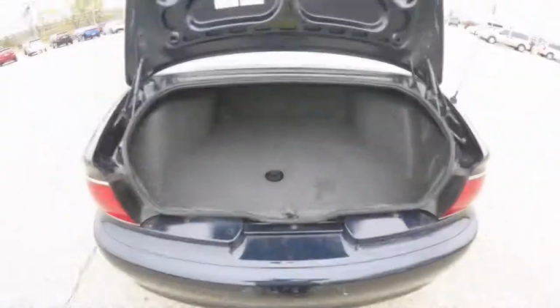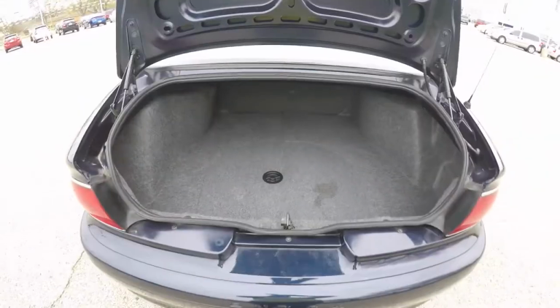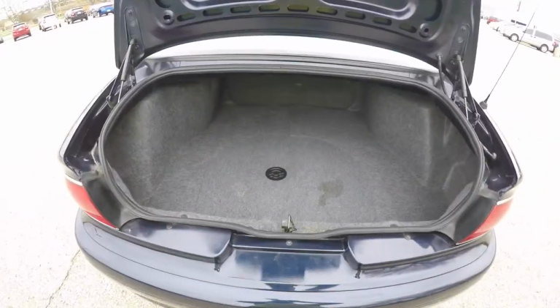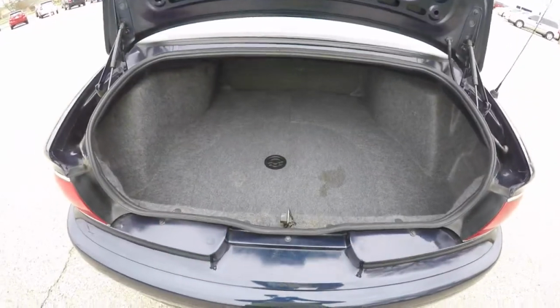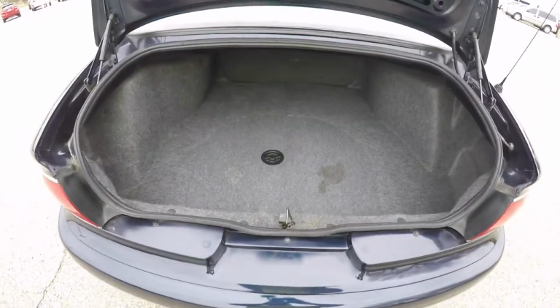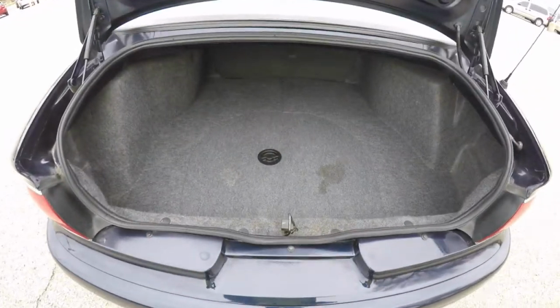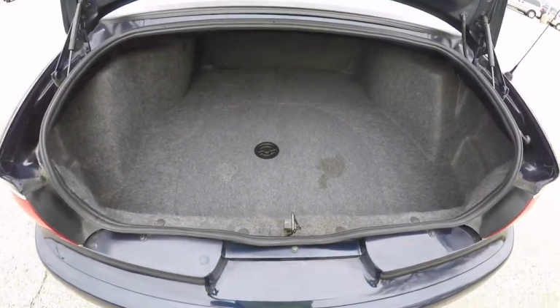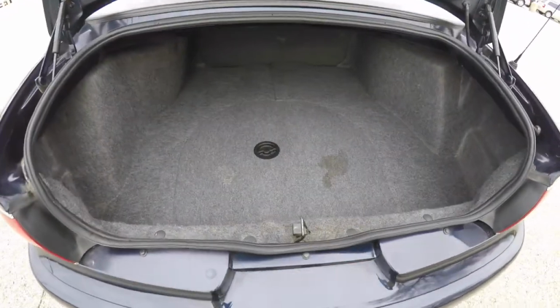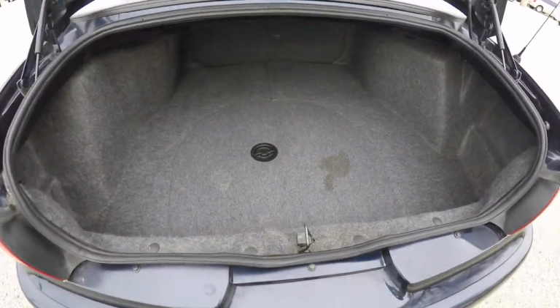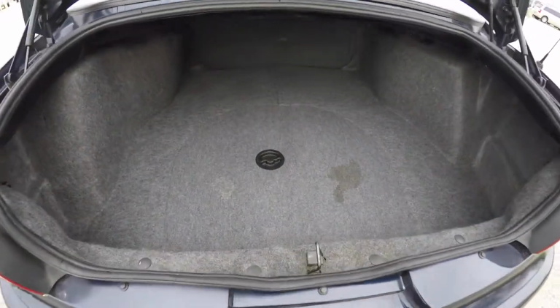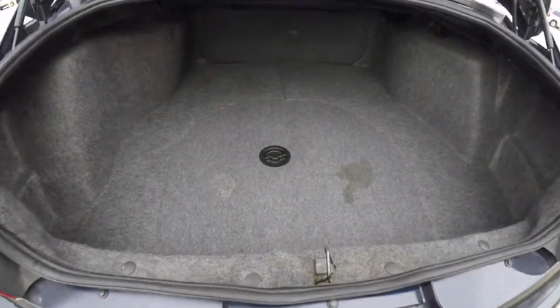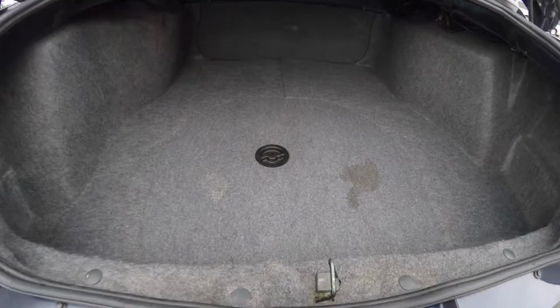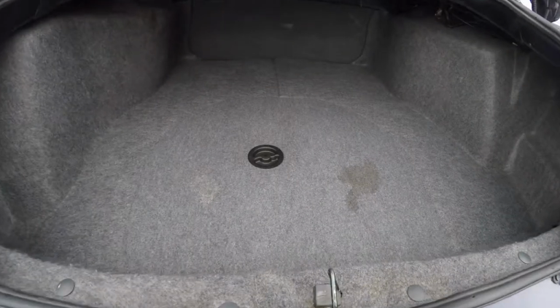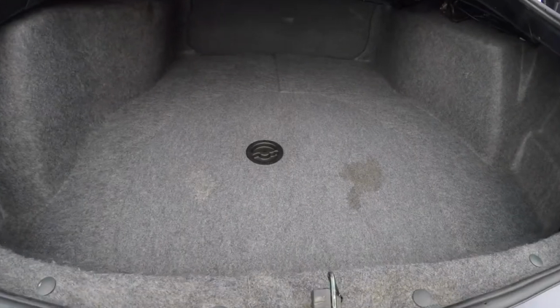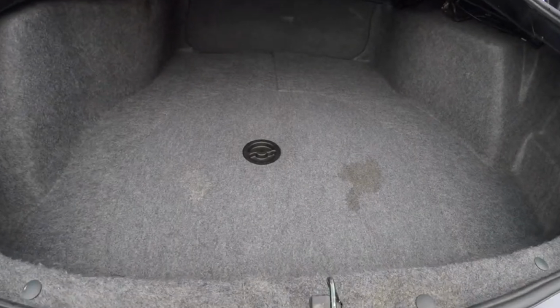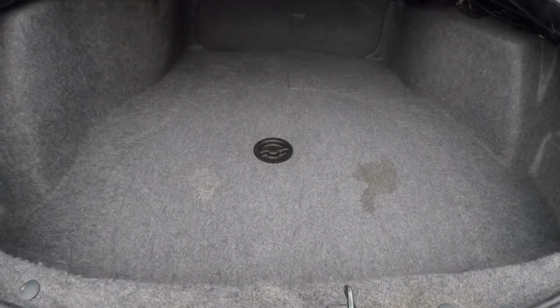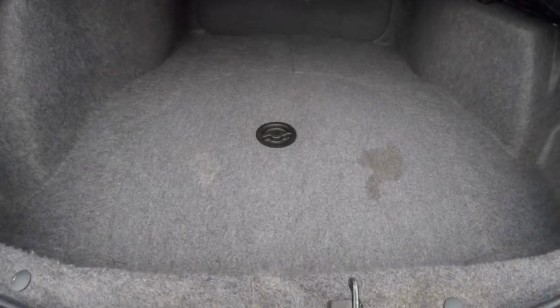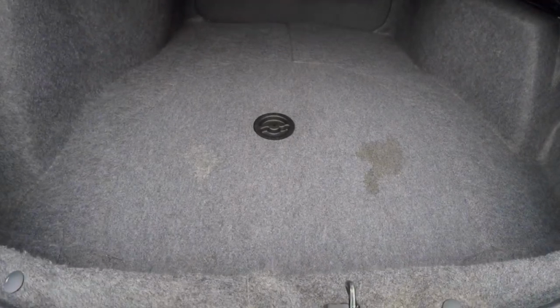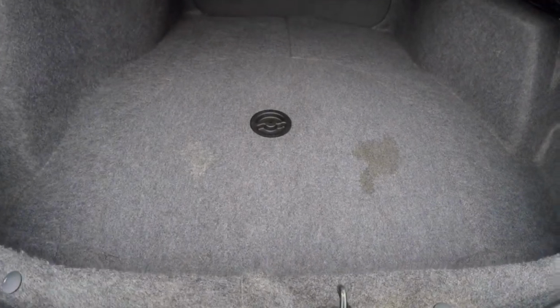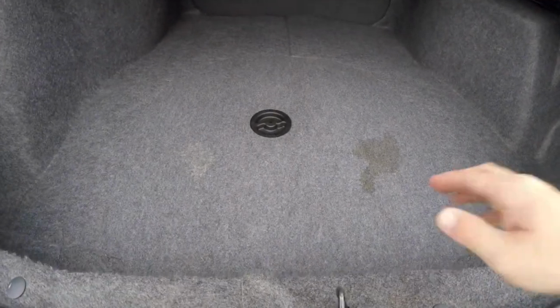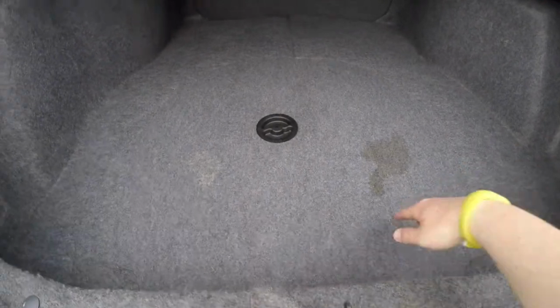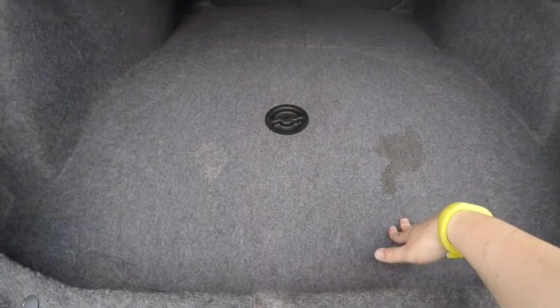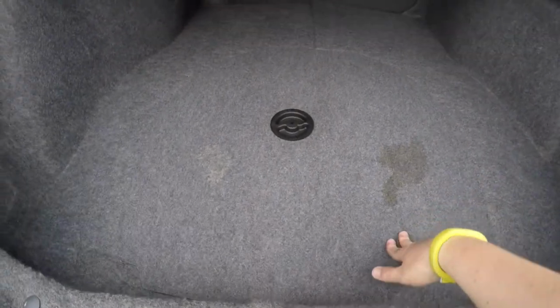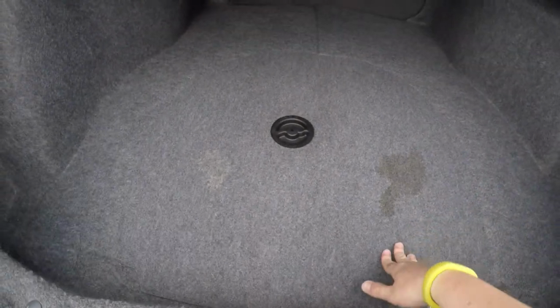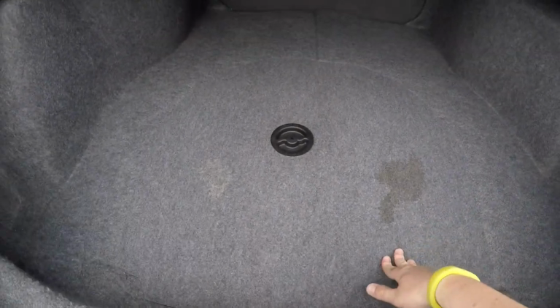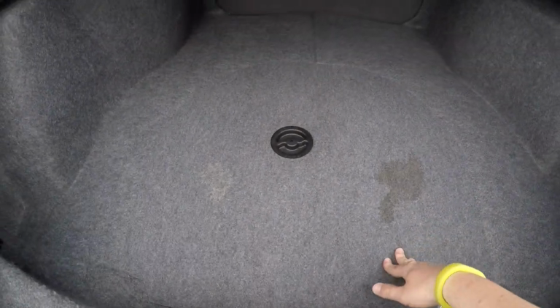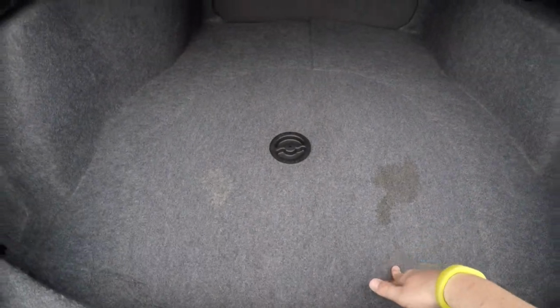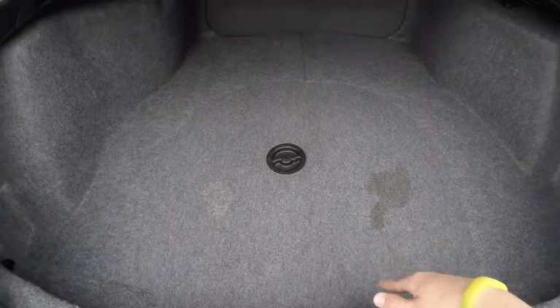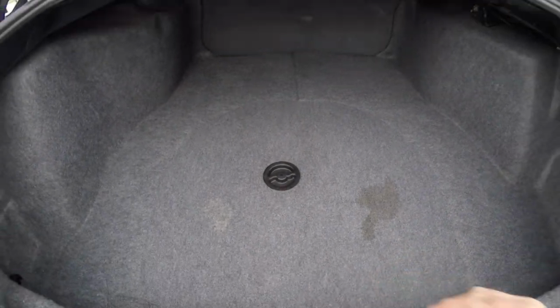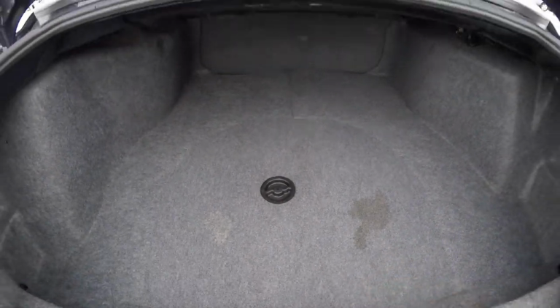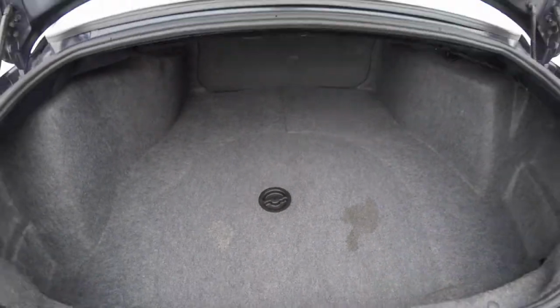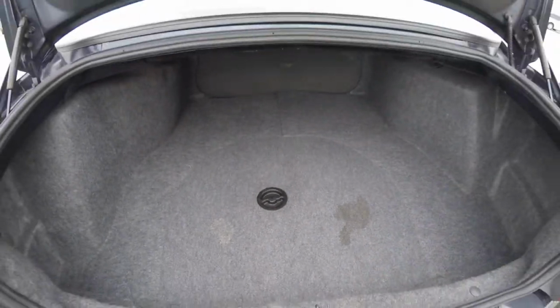Taking a look at the luggage area — very nice and spacious. The spare tire and jack tools are underneath the floor mat.